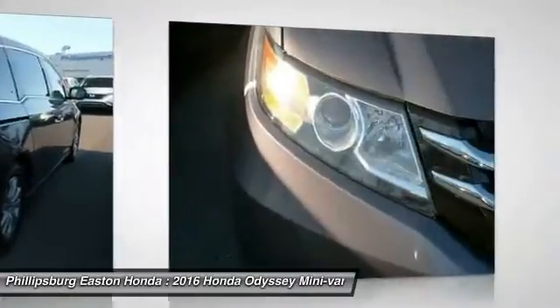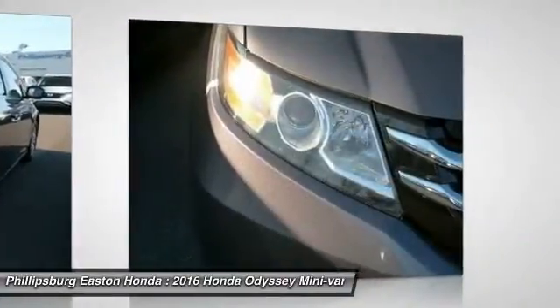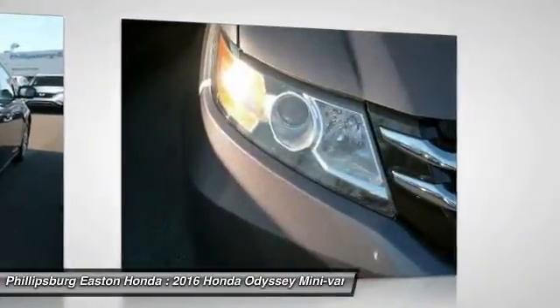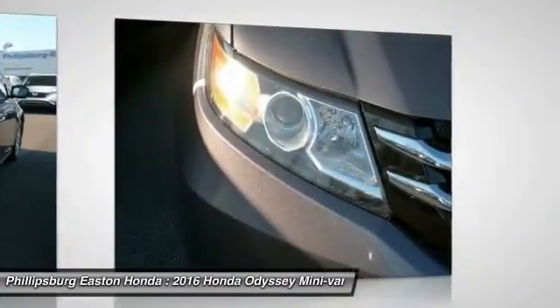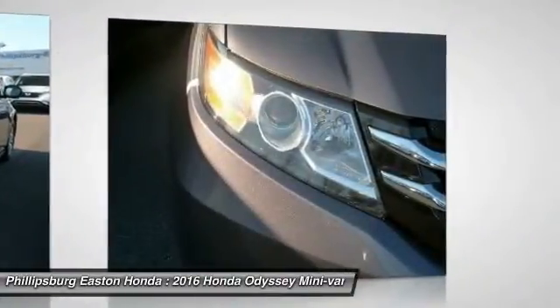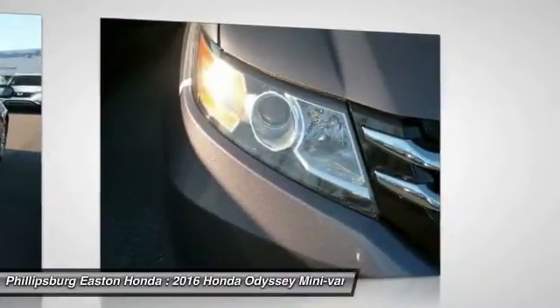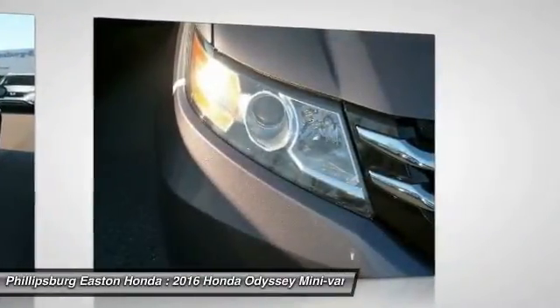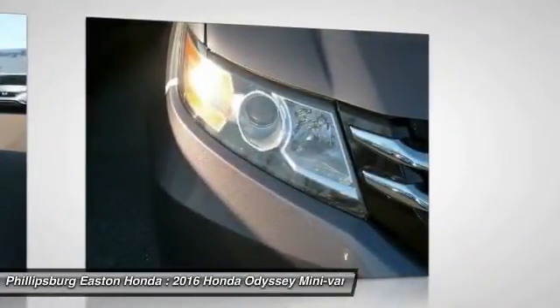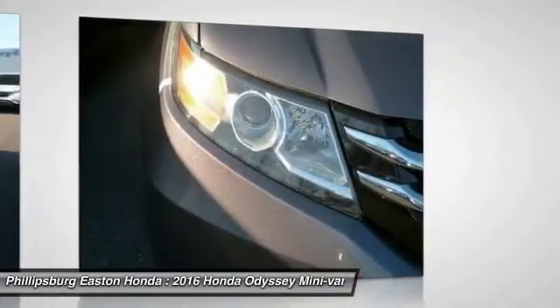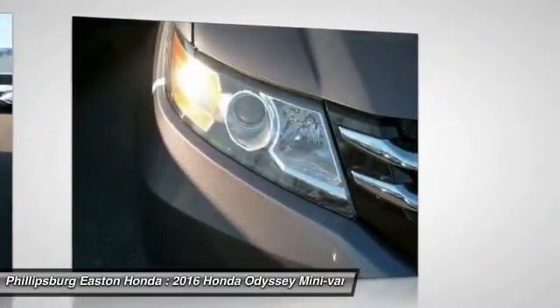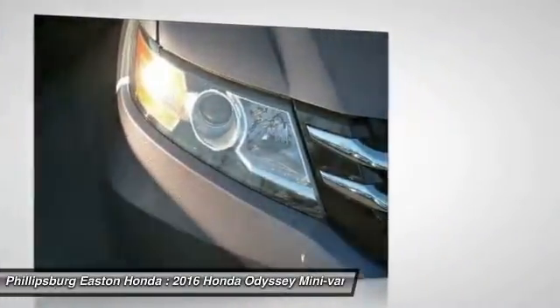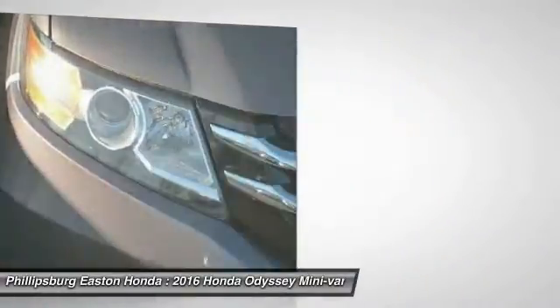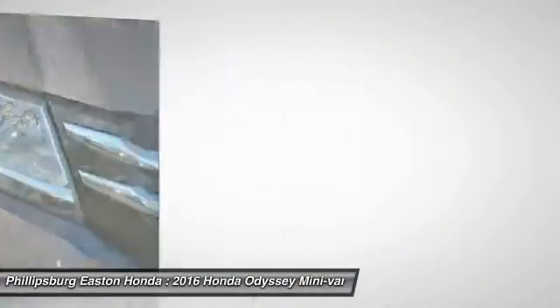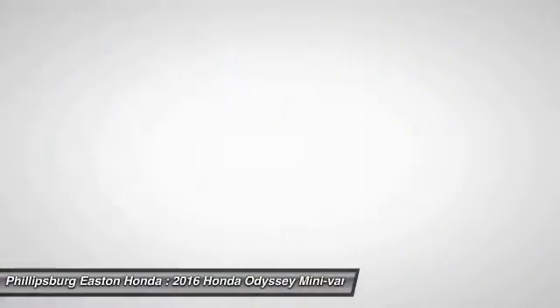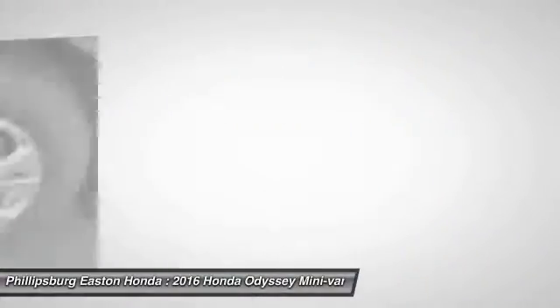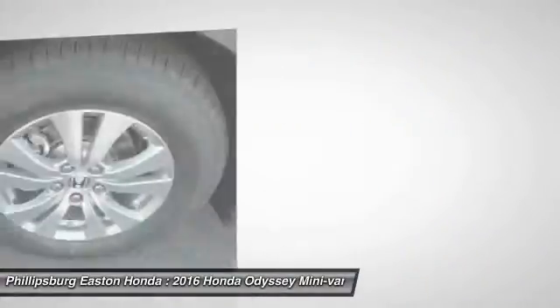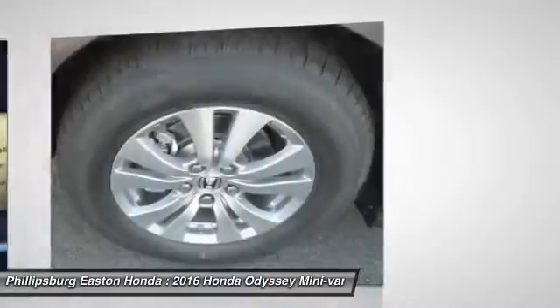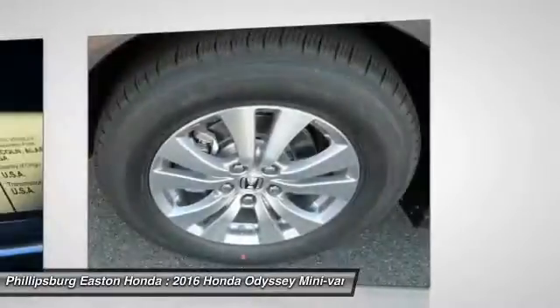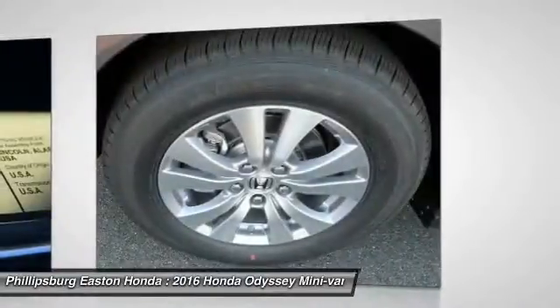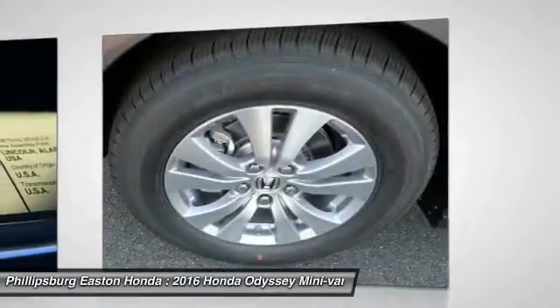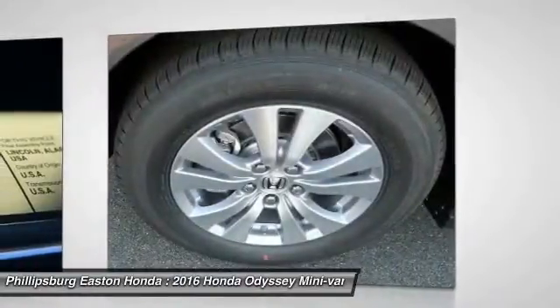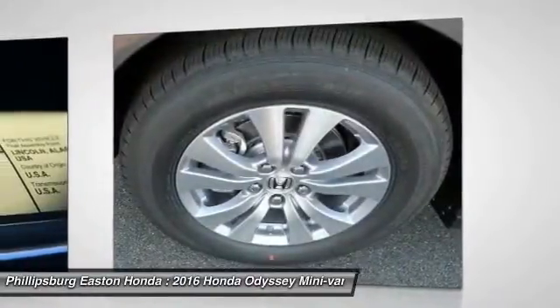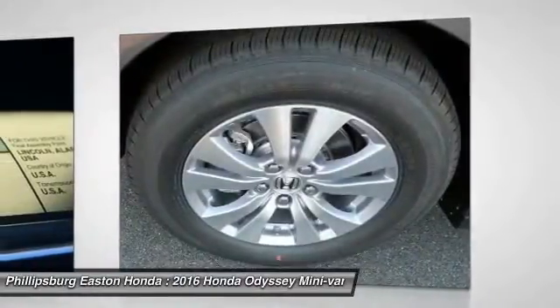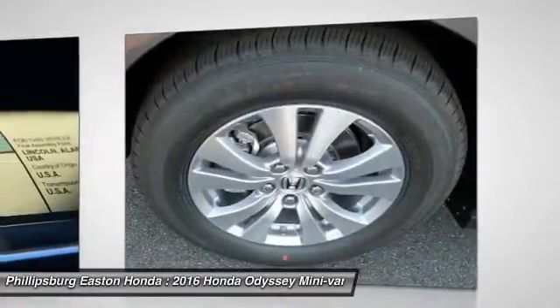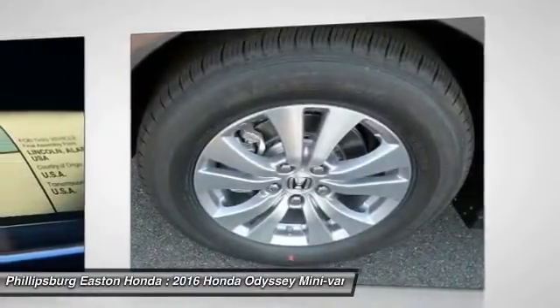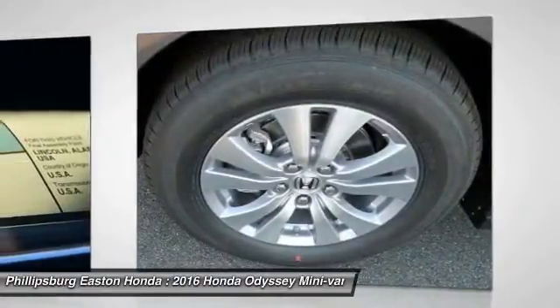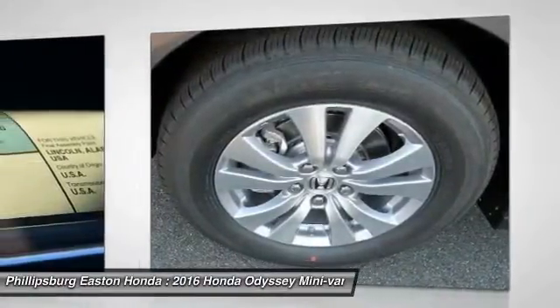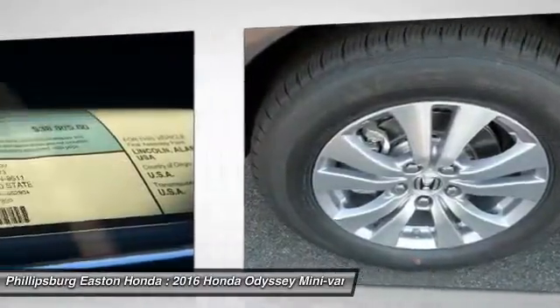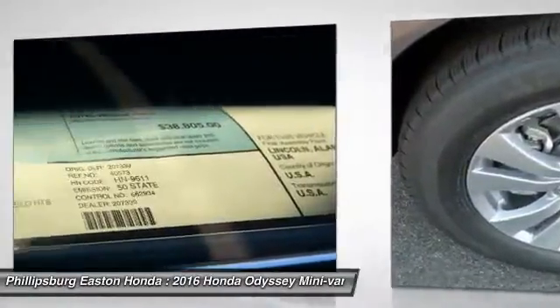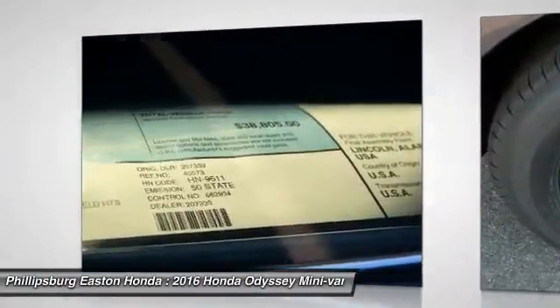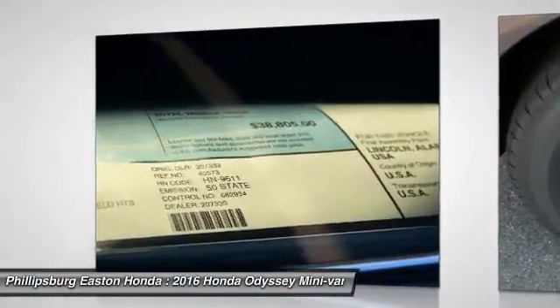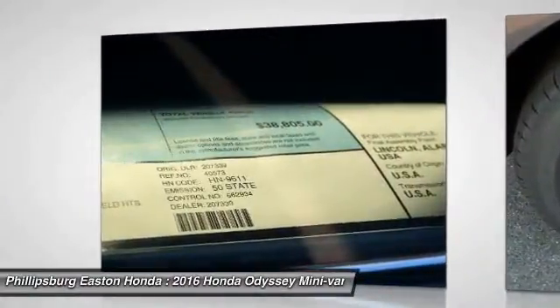Steering wheel audio controls, backup camera, power lift gate, power passenger seat. Wouldn't you look great in this vehicle?